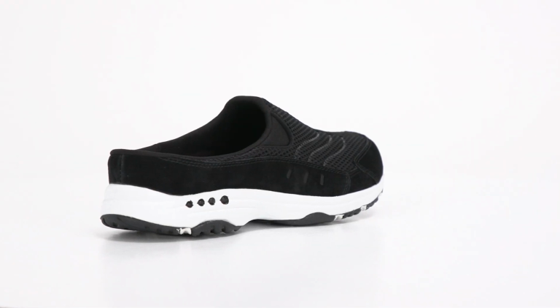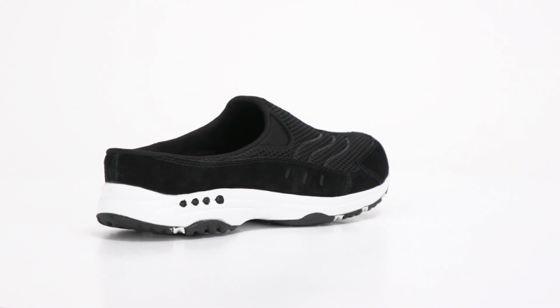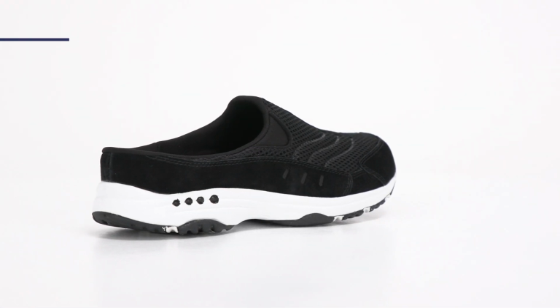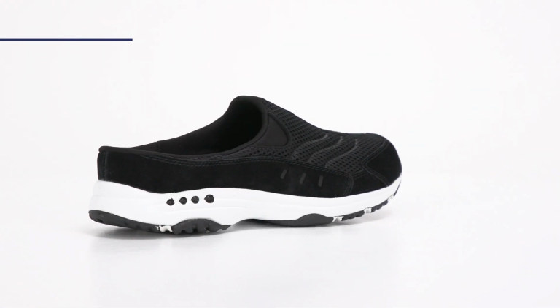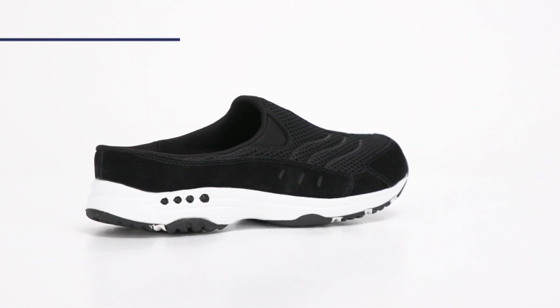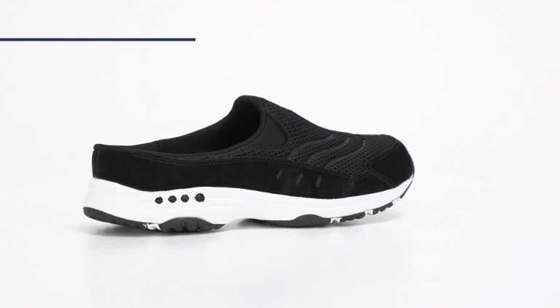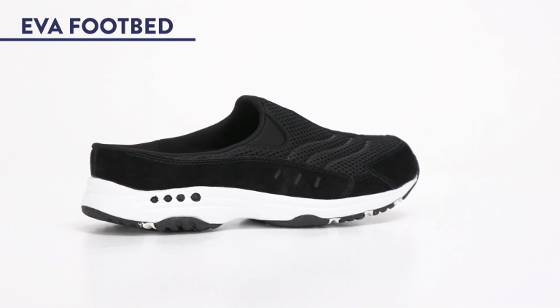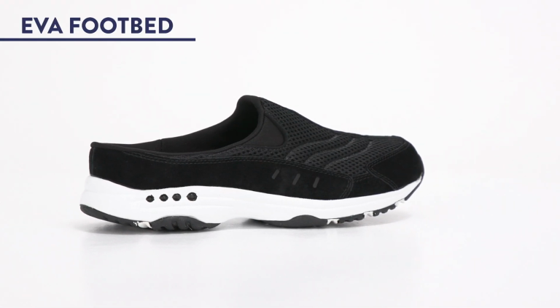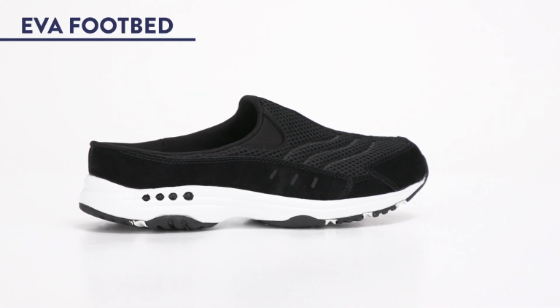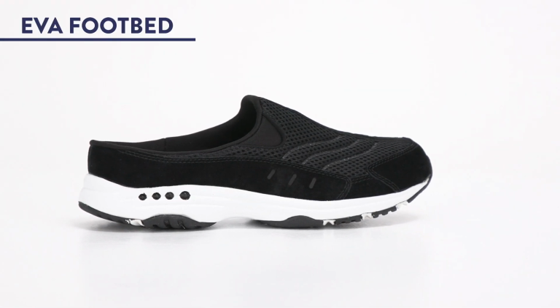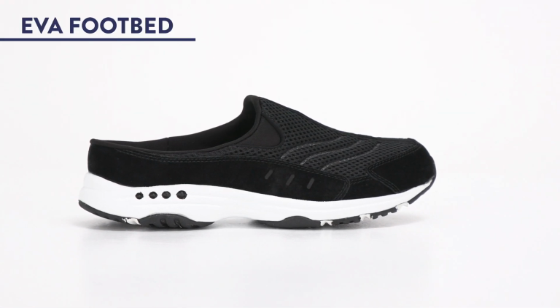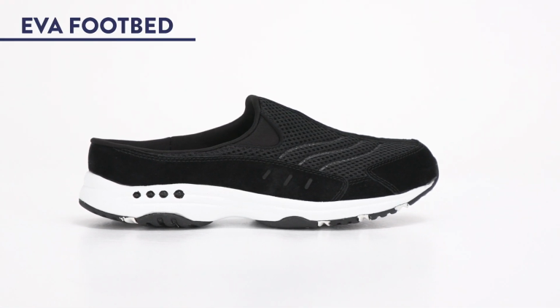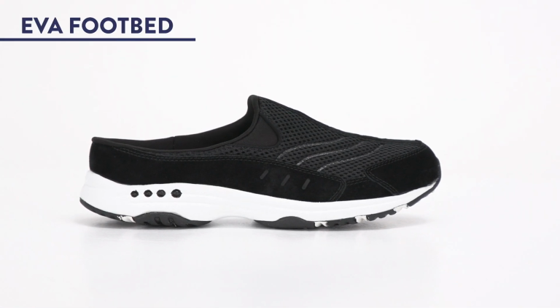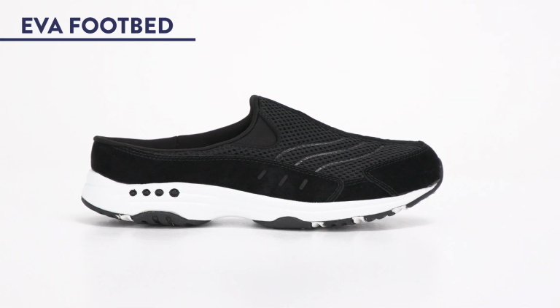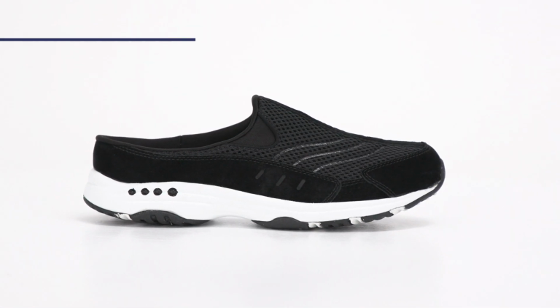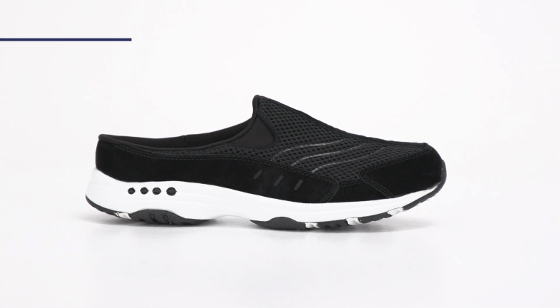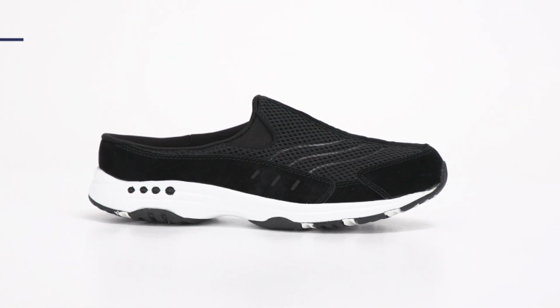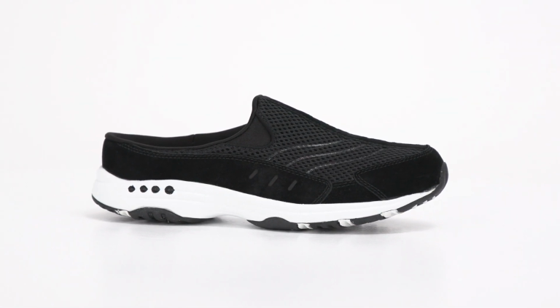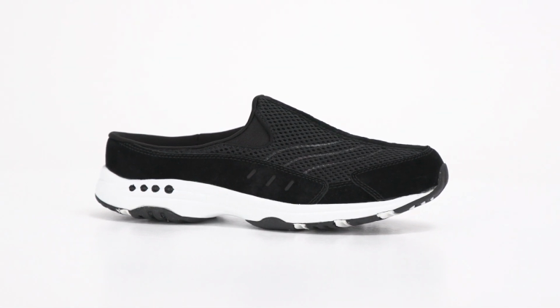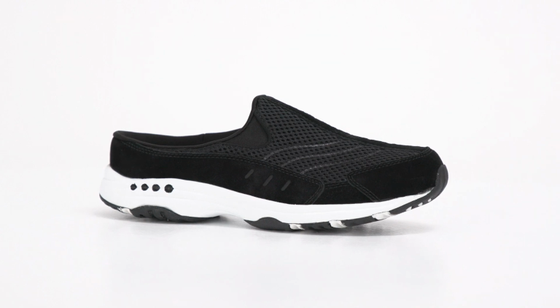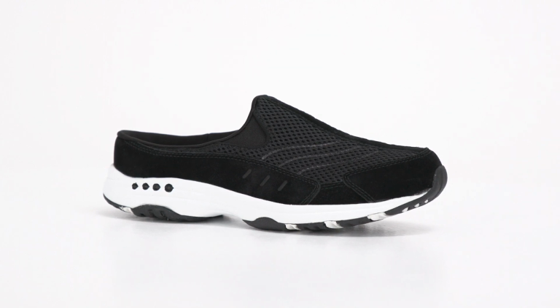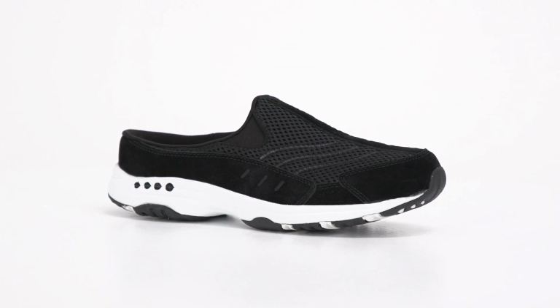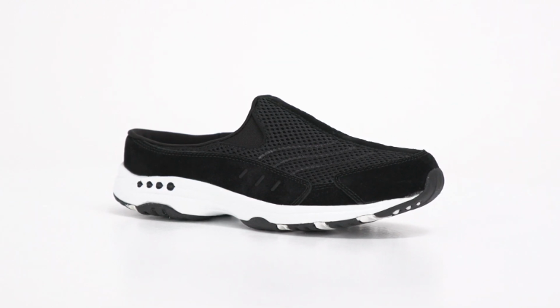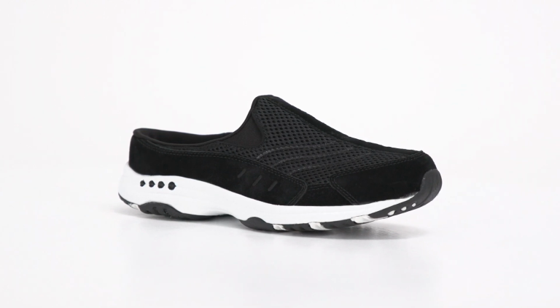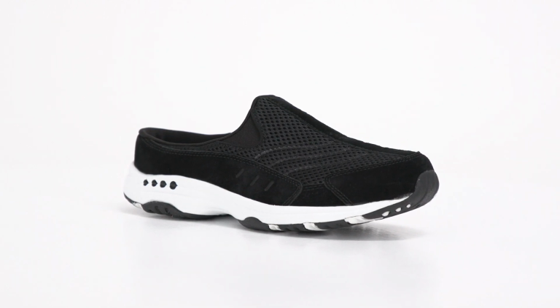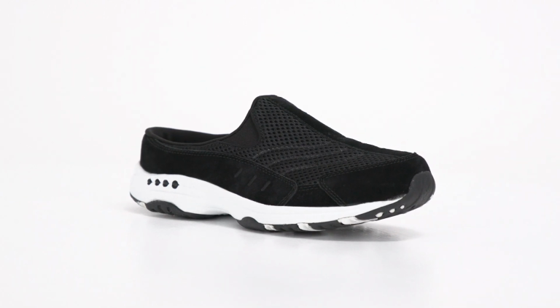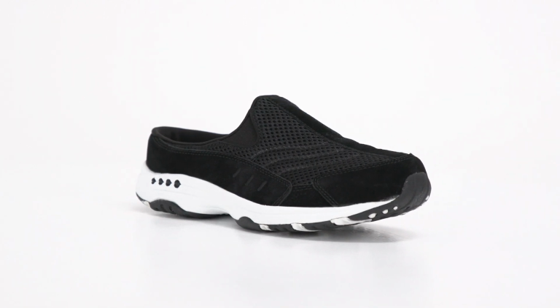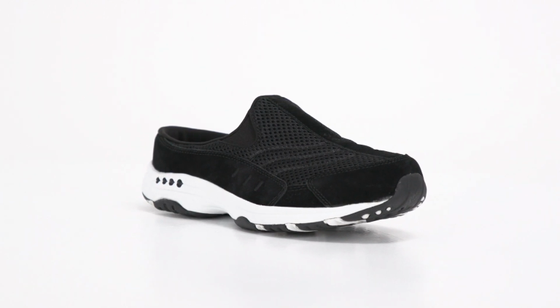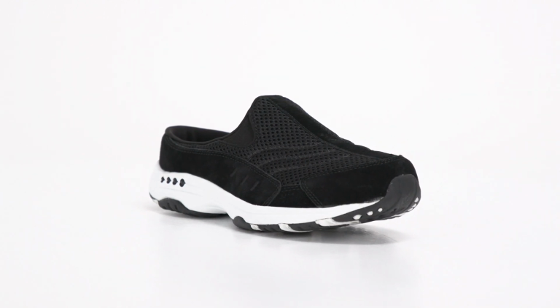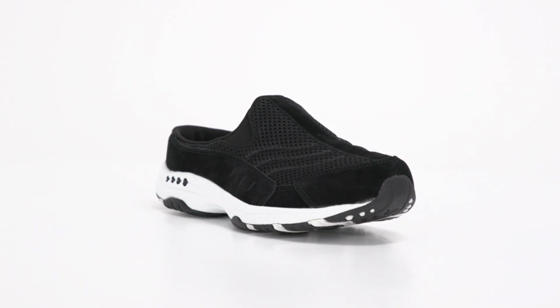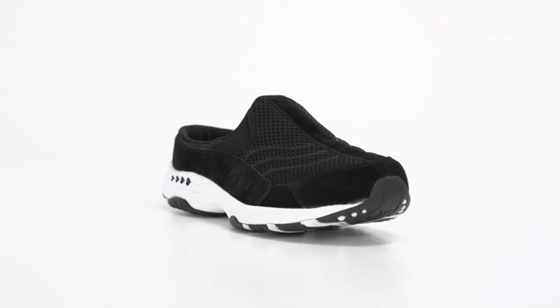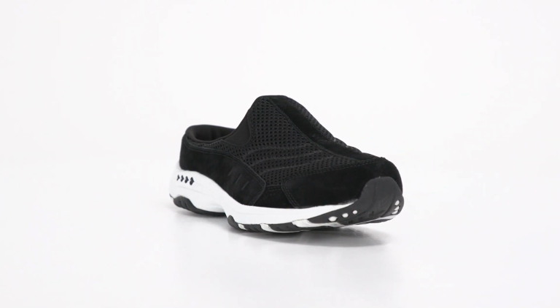1. The EVA molded footbed is designed for one thing and one thing only: to provide cushioning and support from toe to arch to heel.